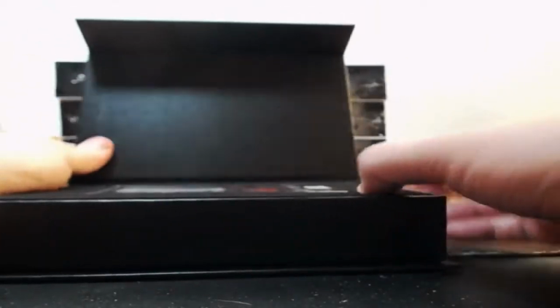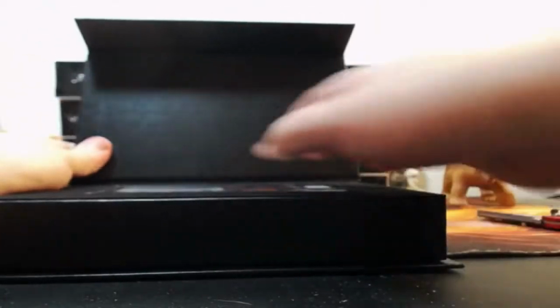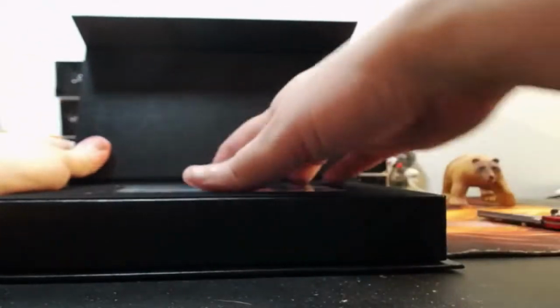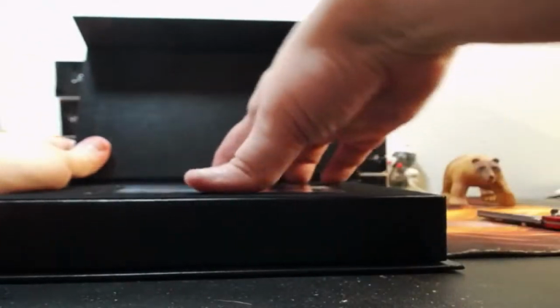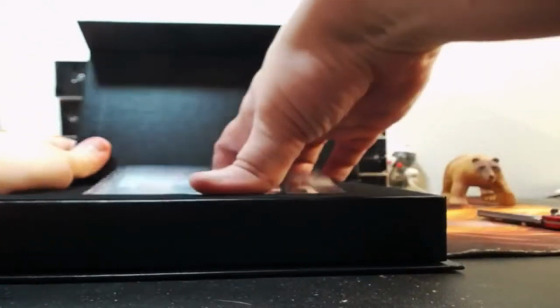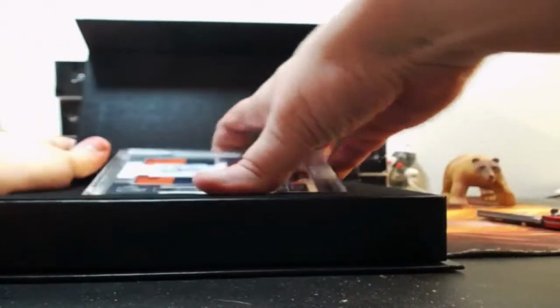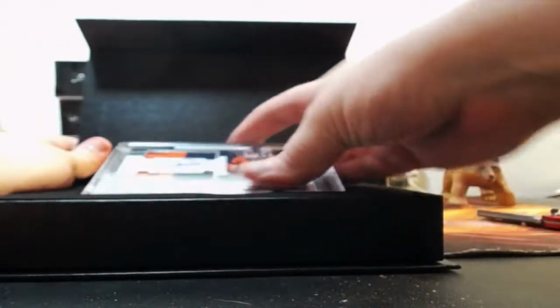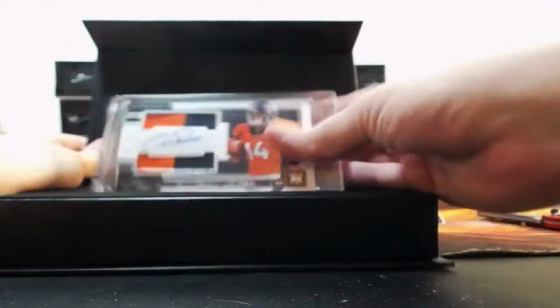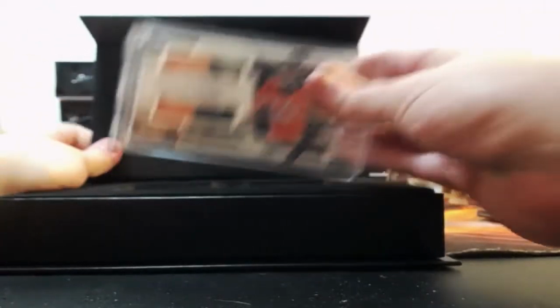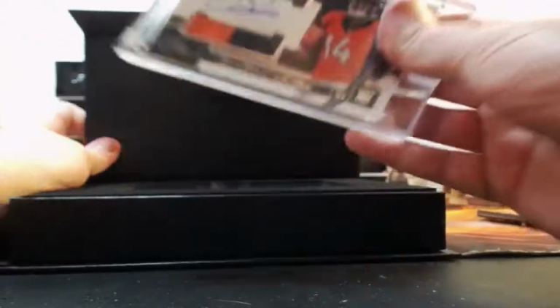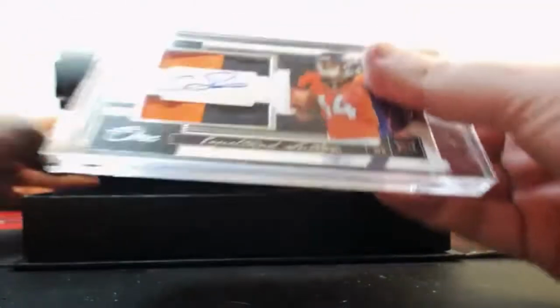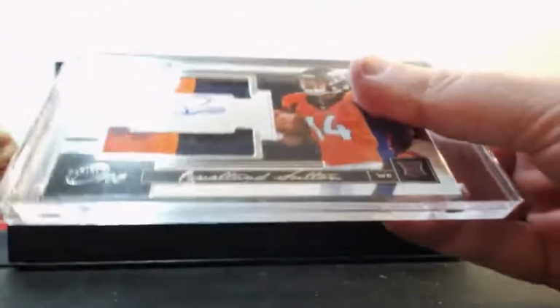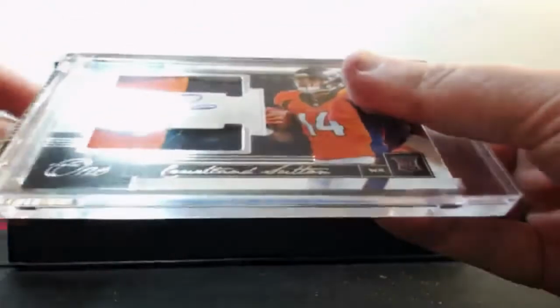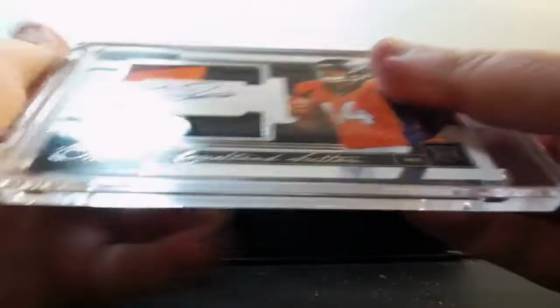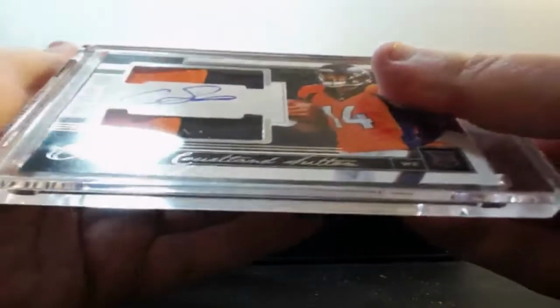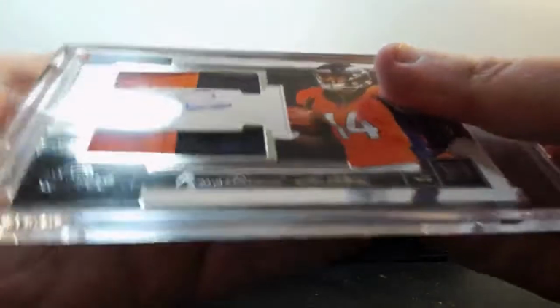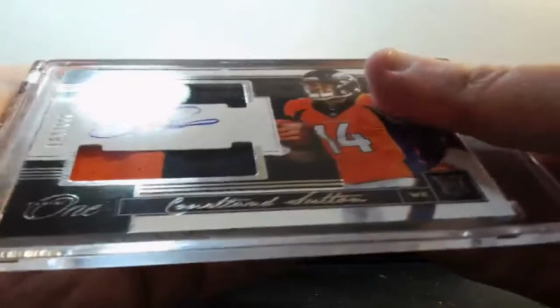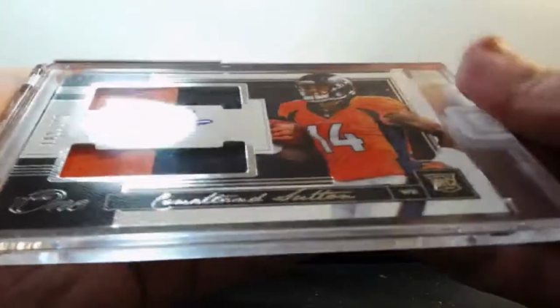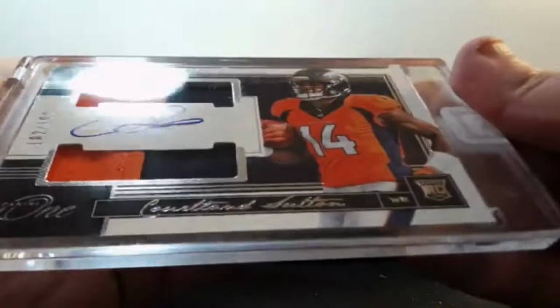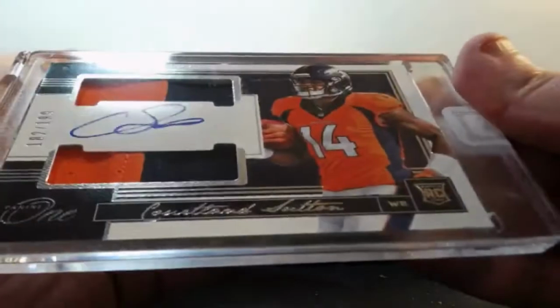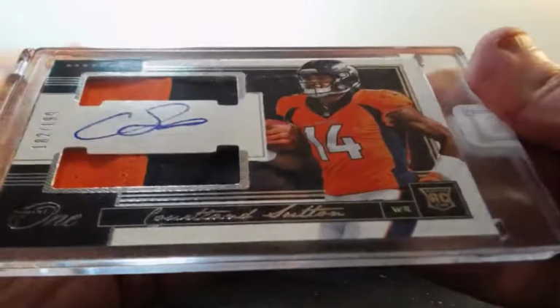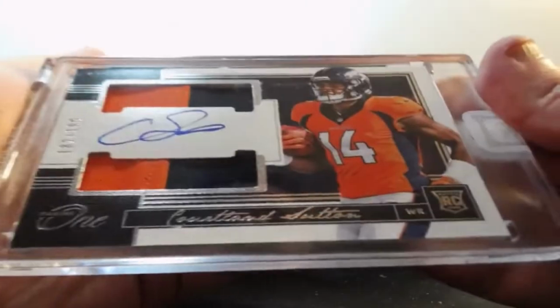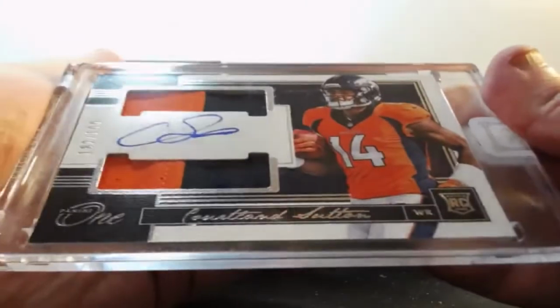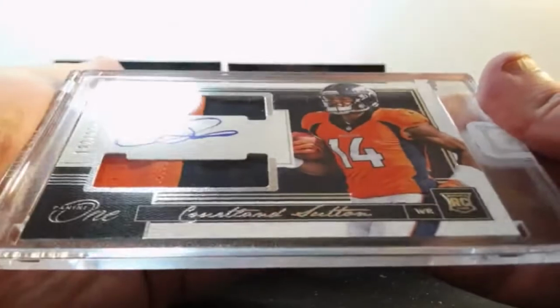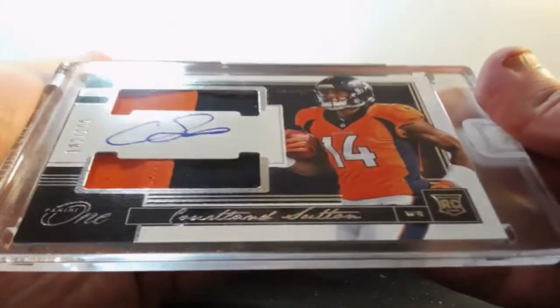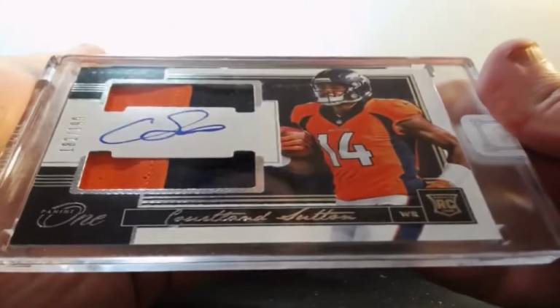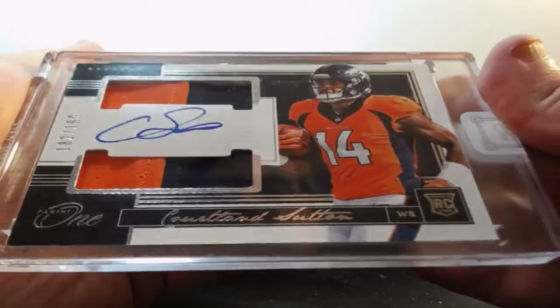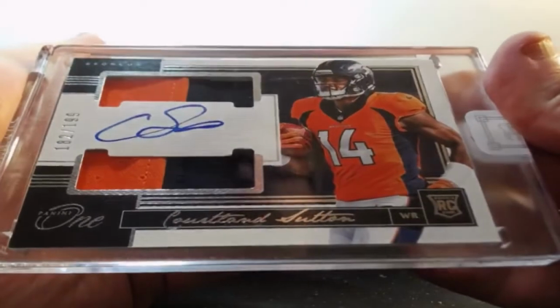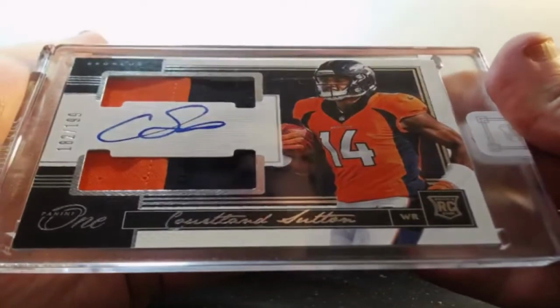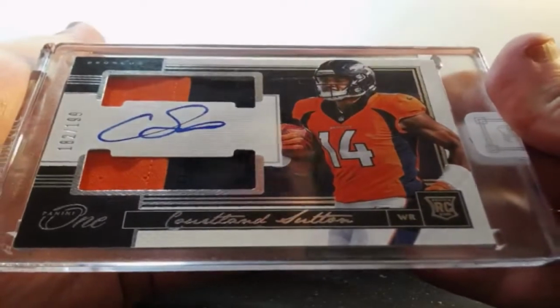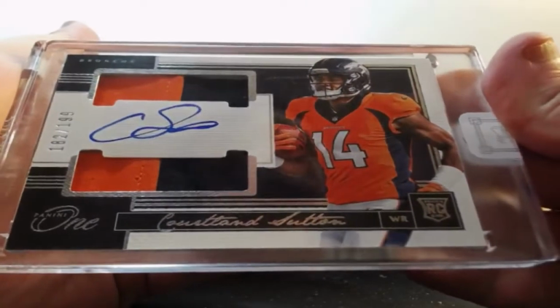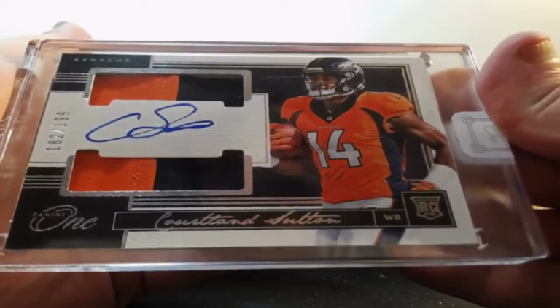Somebody said they need Broncos — two-color dual patch auto out of /199. Cortland Sutton. I think that was Chubby.